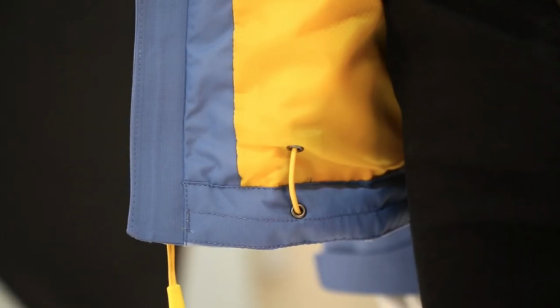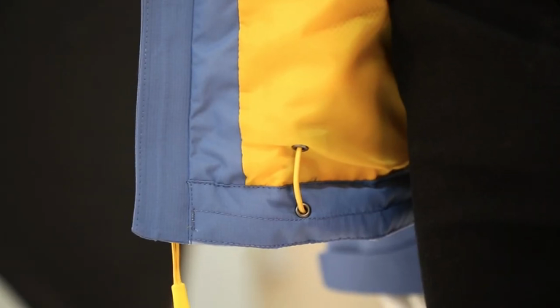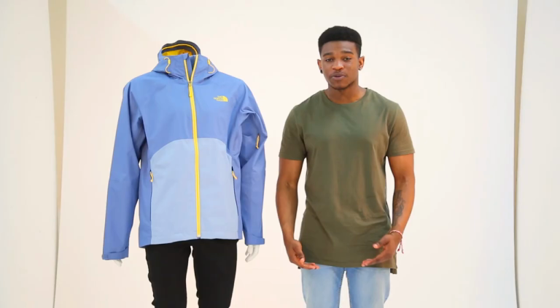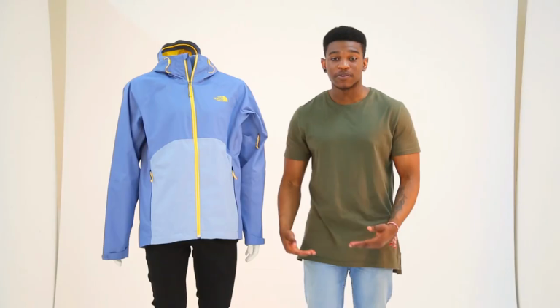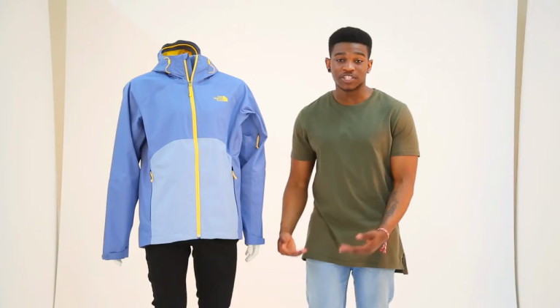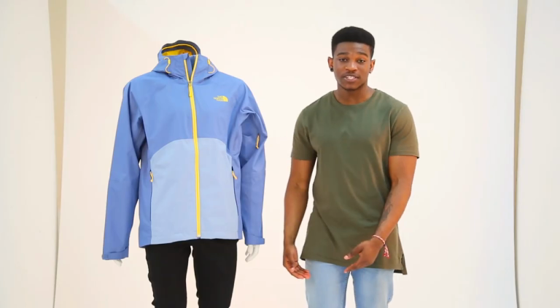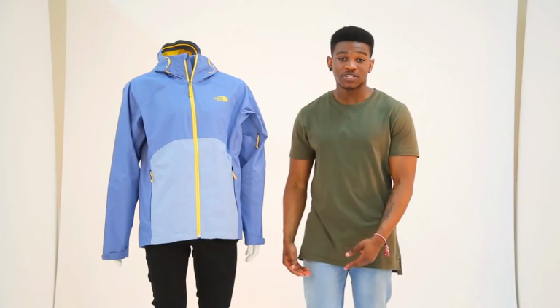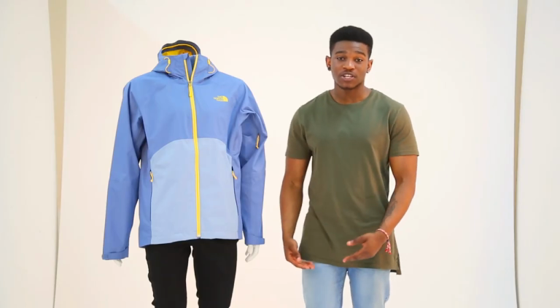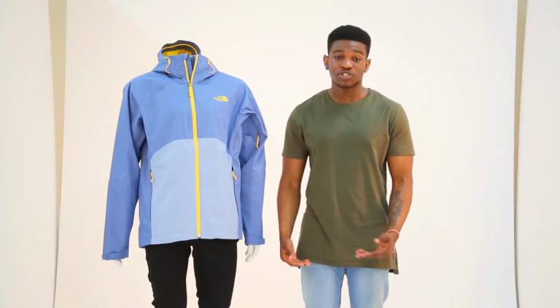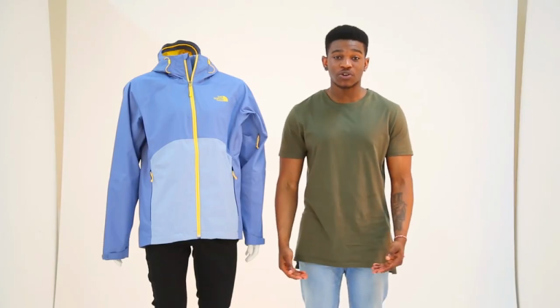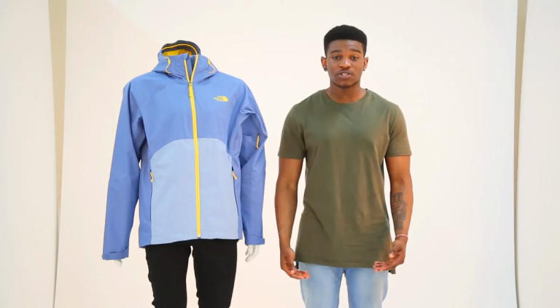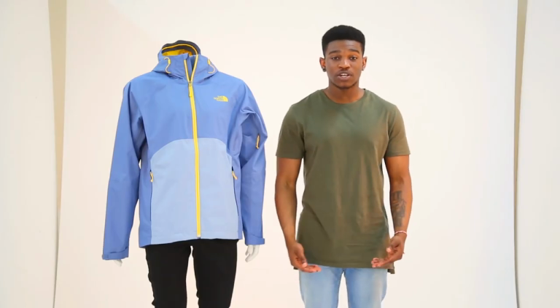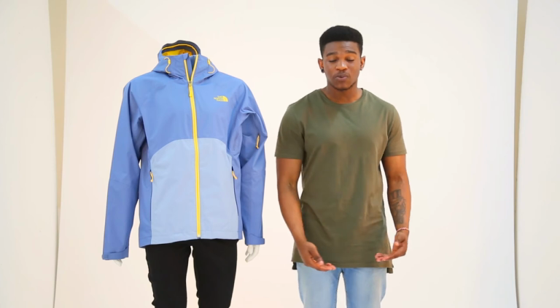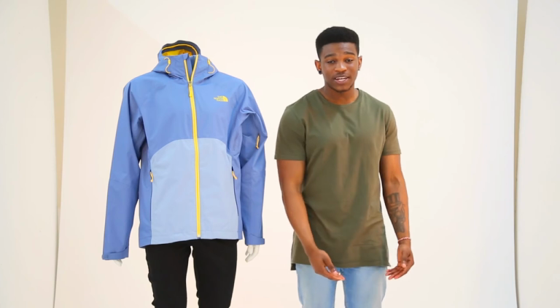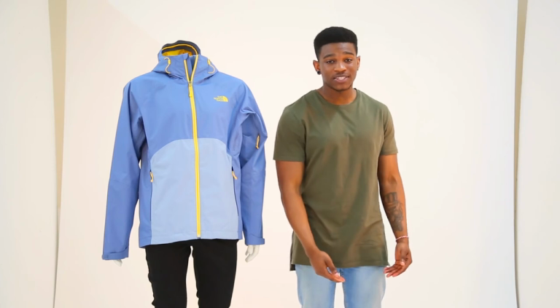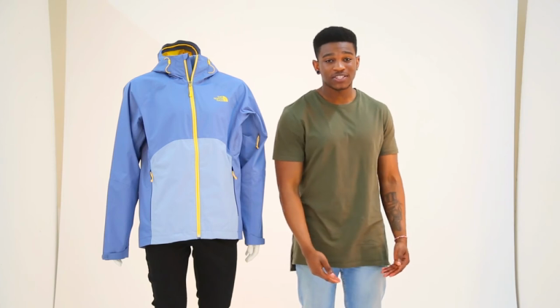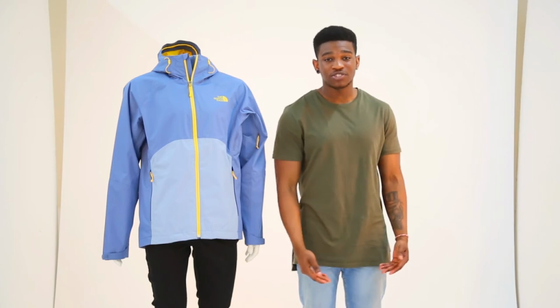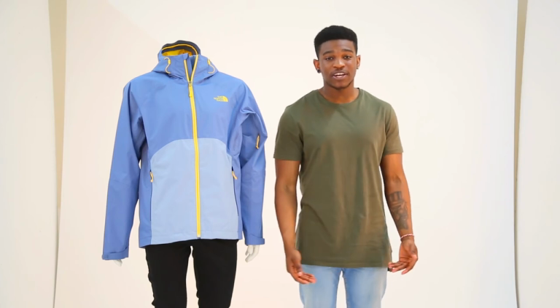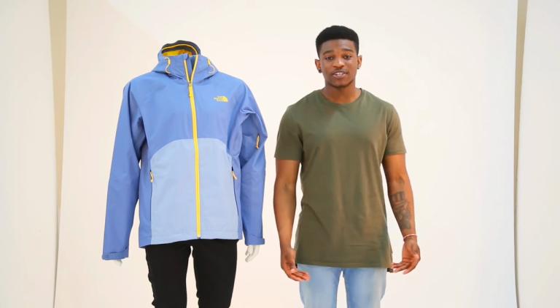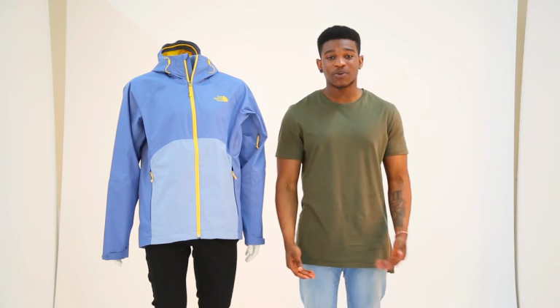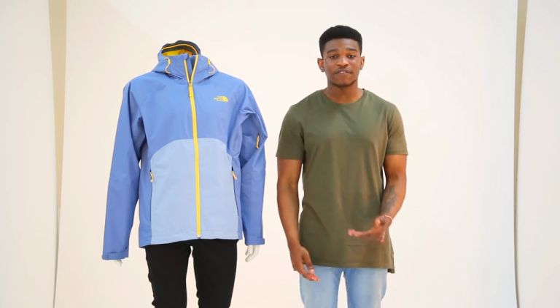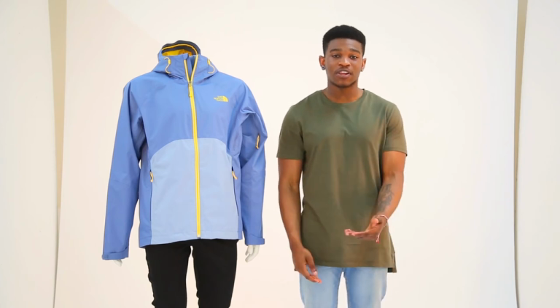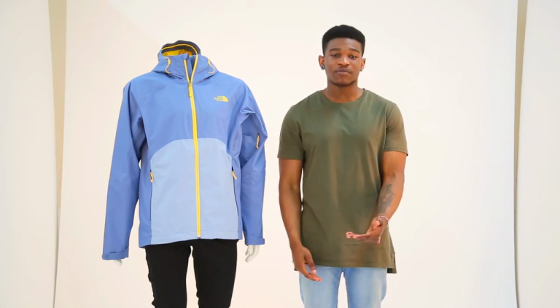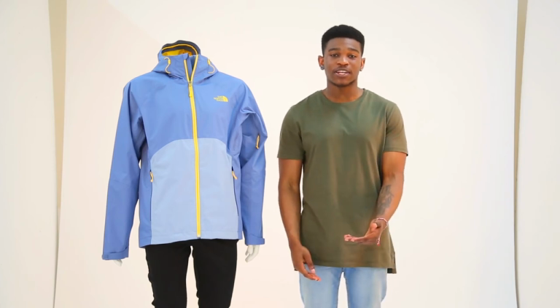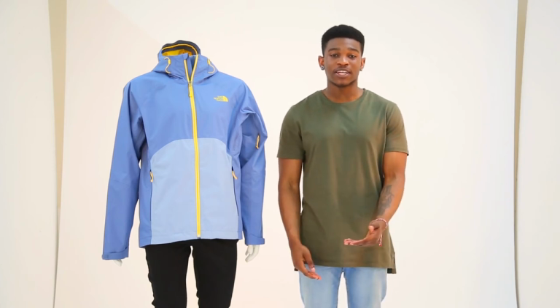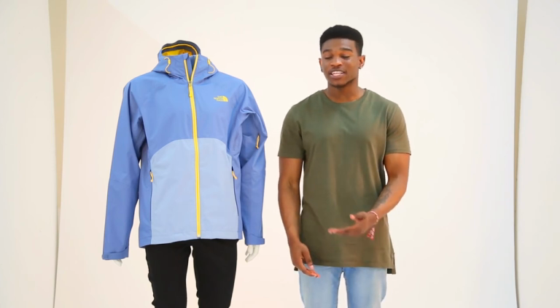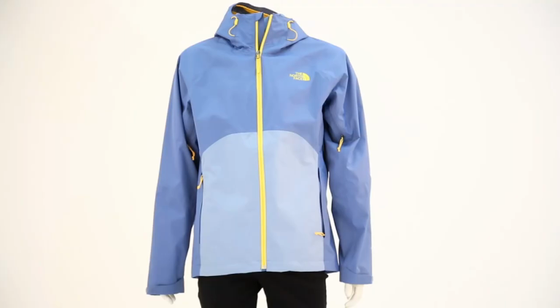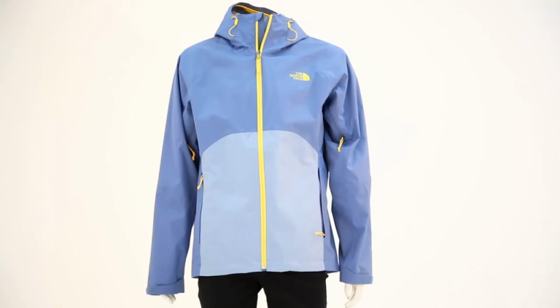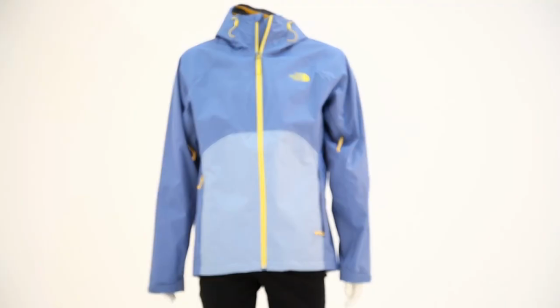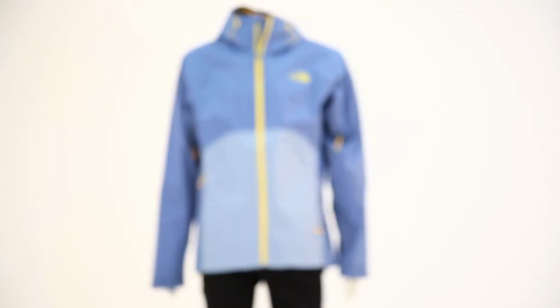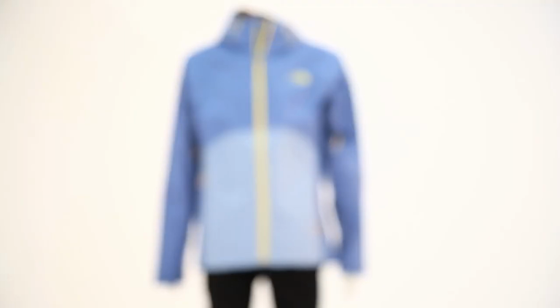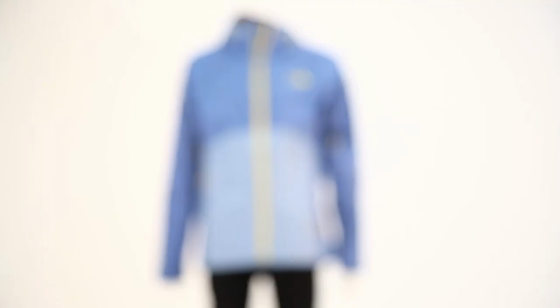You can wear it with jeans, shorts, wellies, trainers — whatever you like really. It's fashionable and slick.